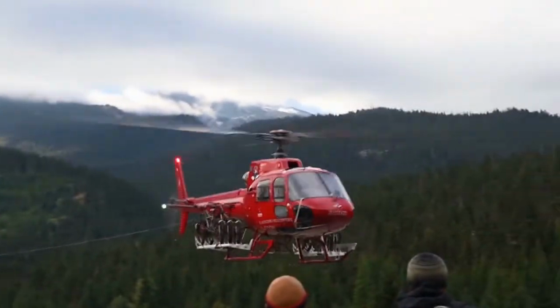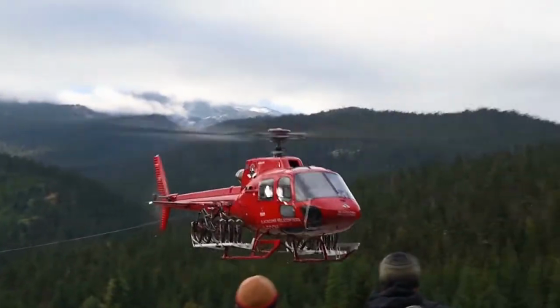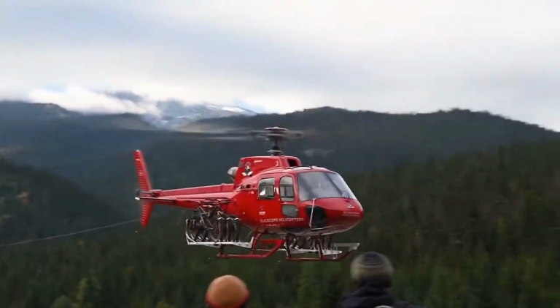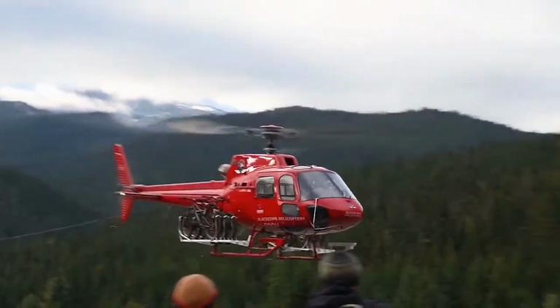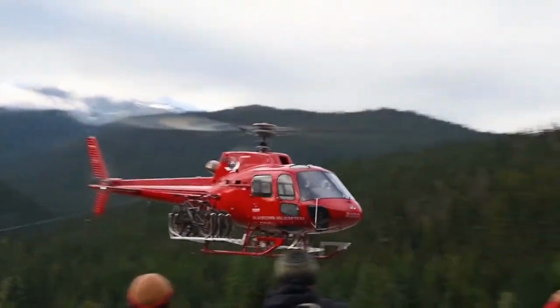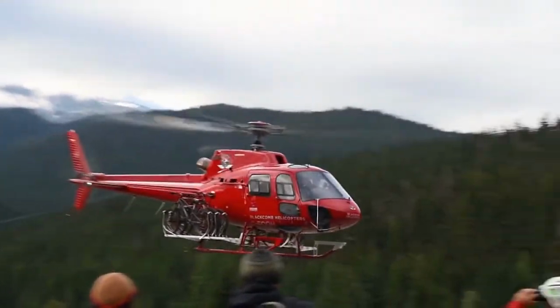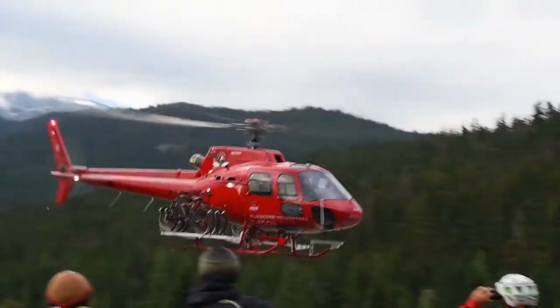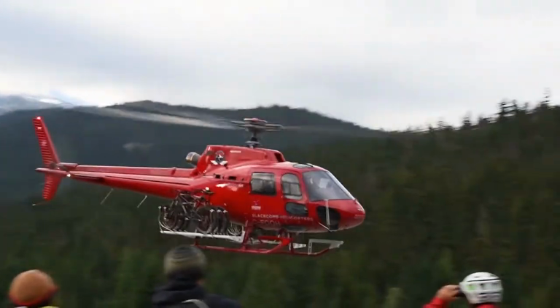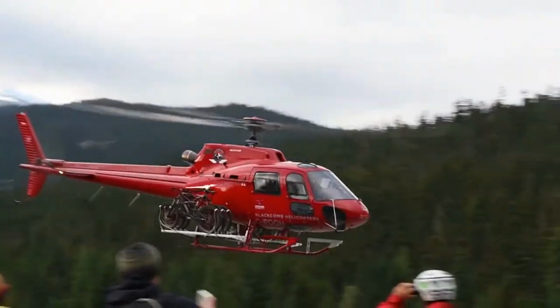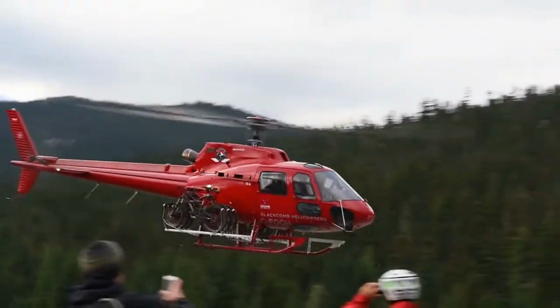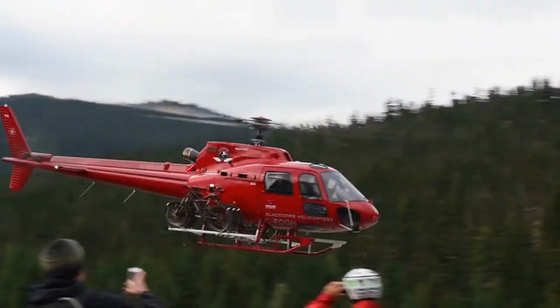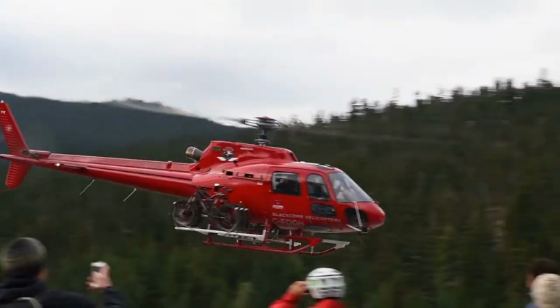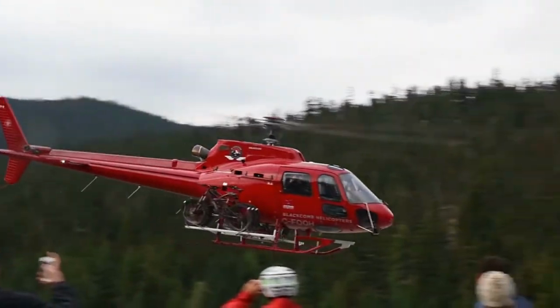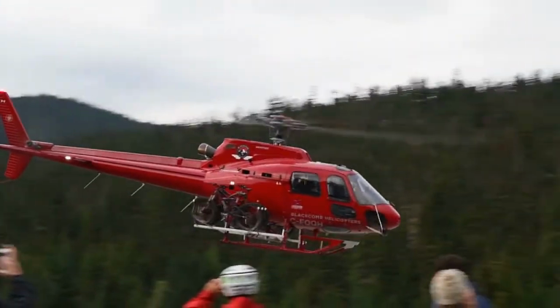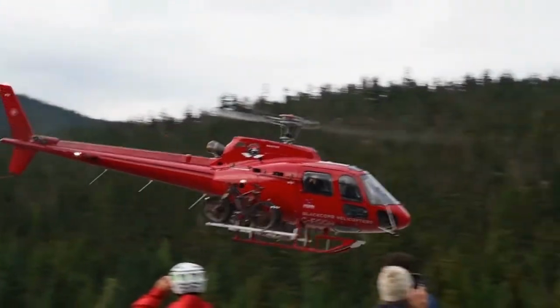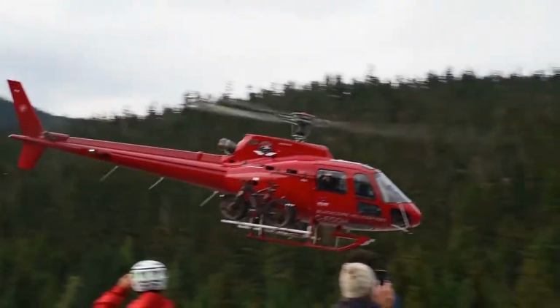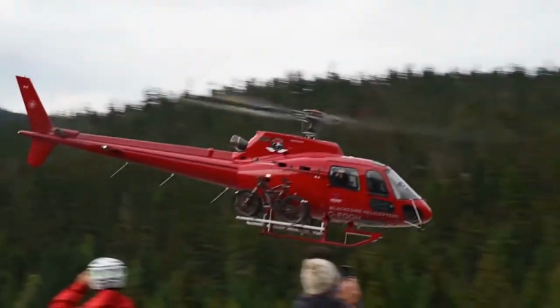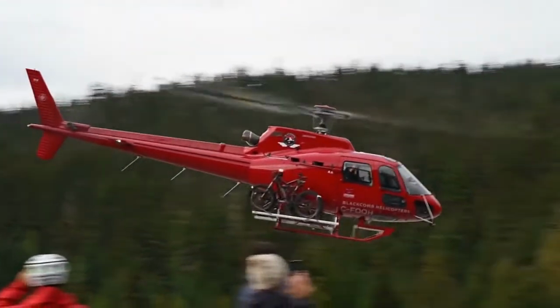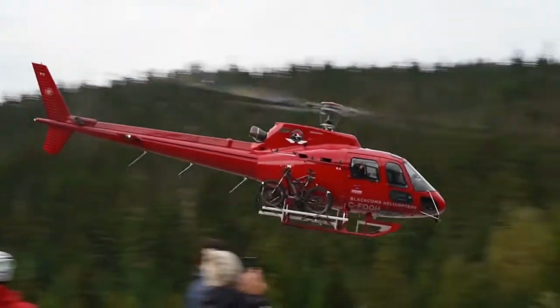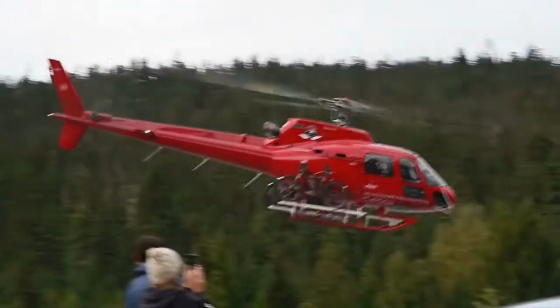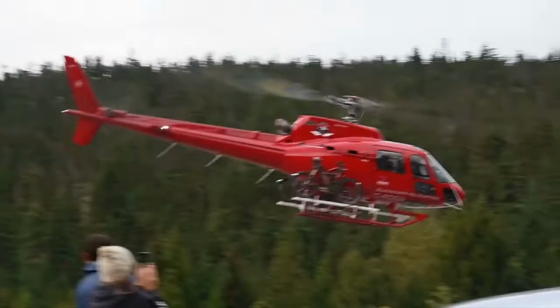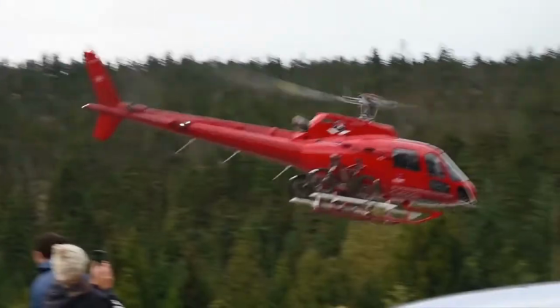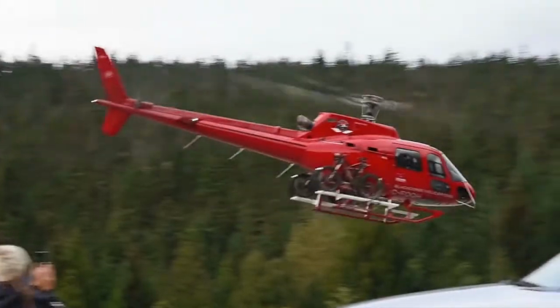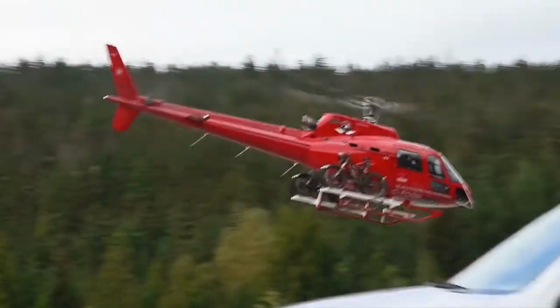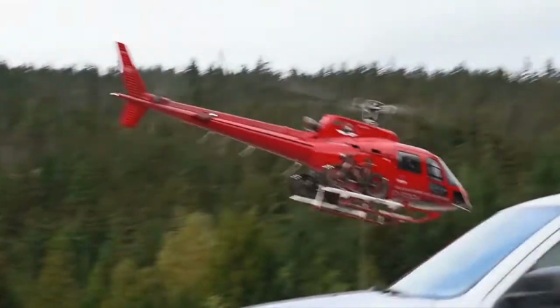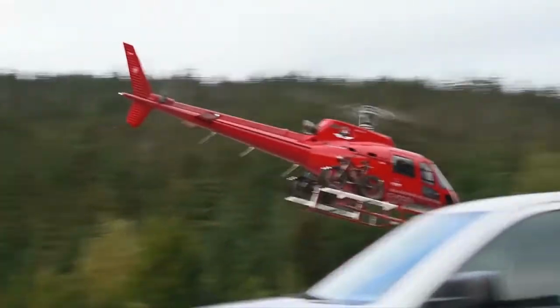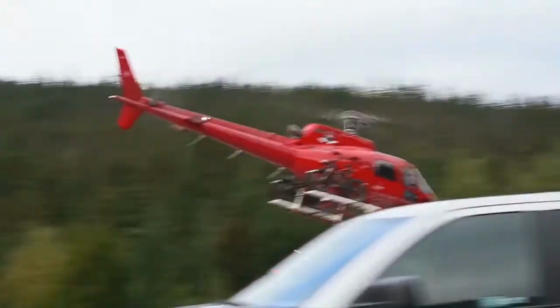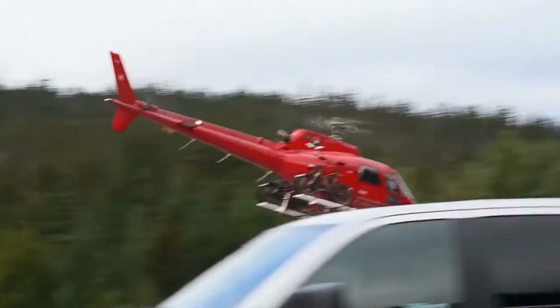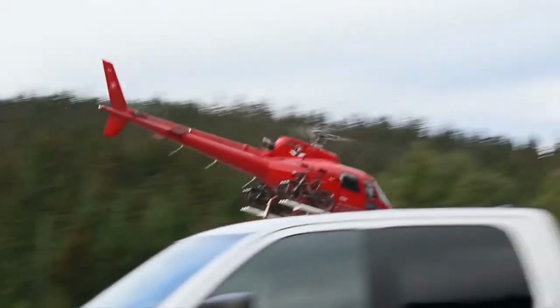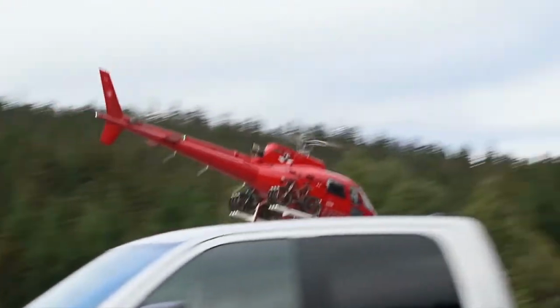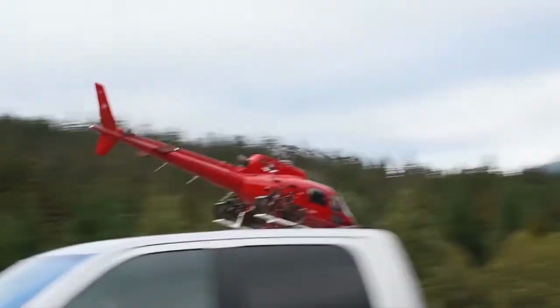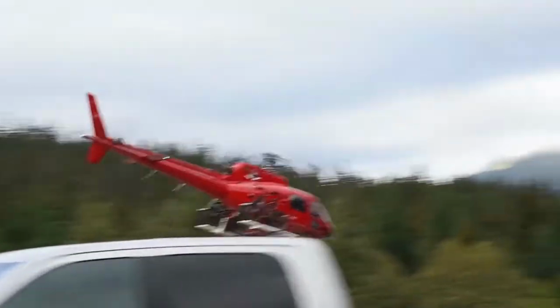Based on our own traveler reviews, here are the three most popular helicopter tours.